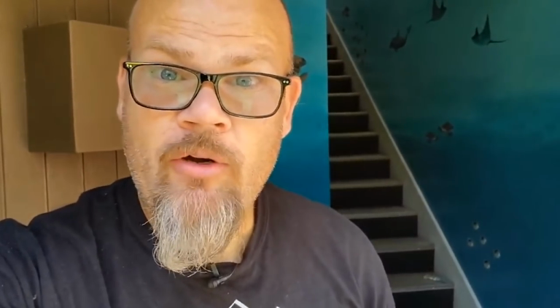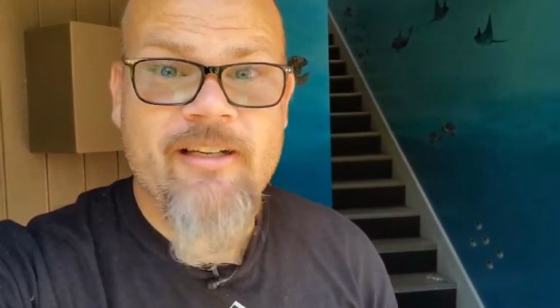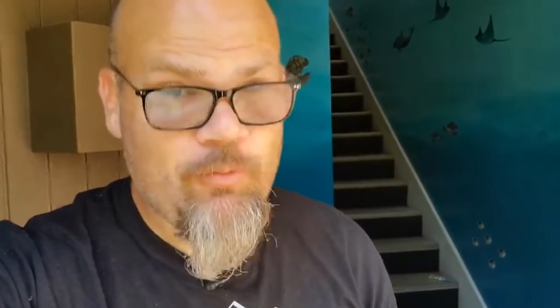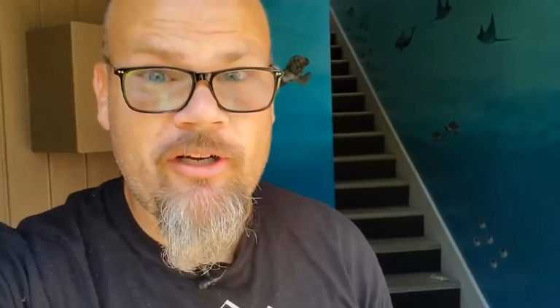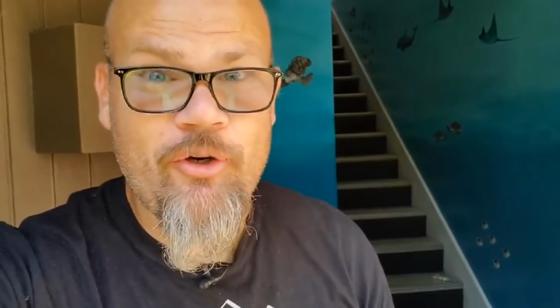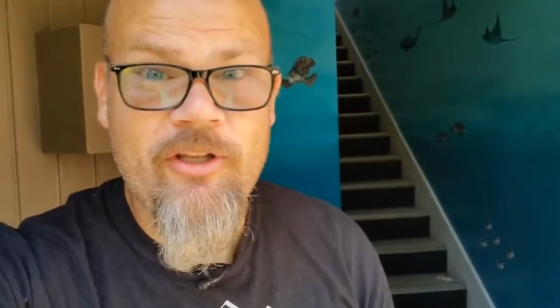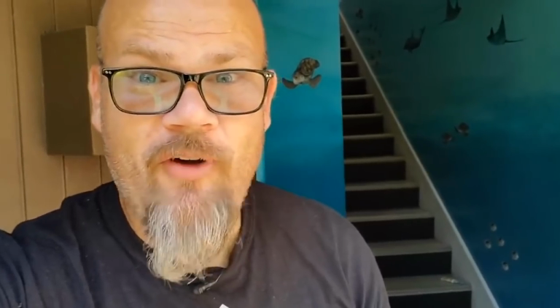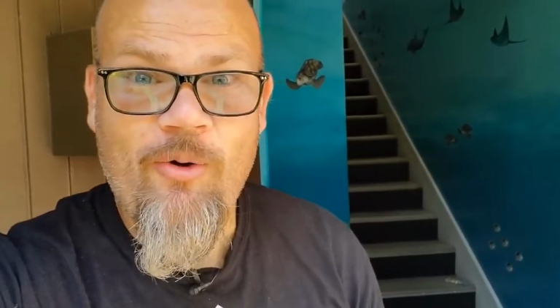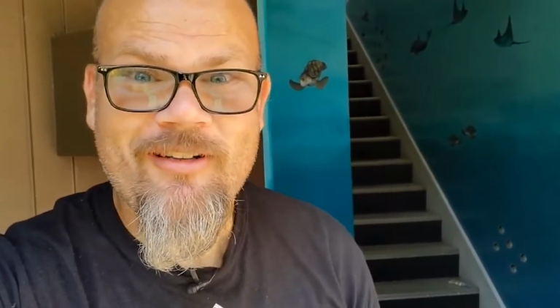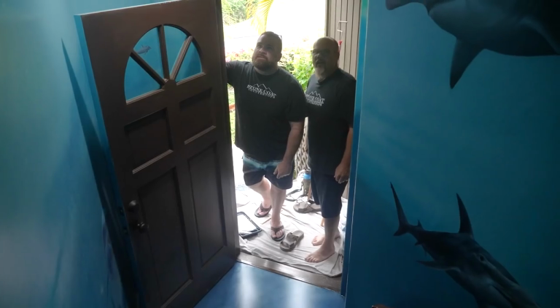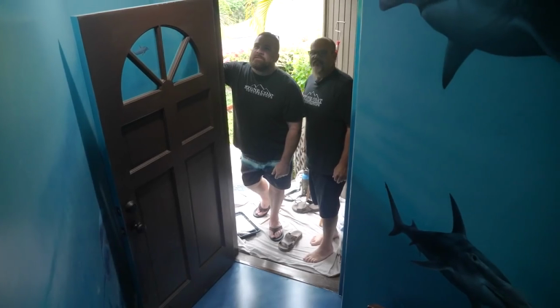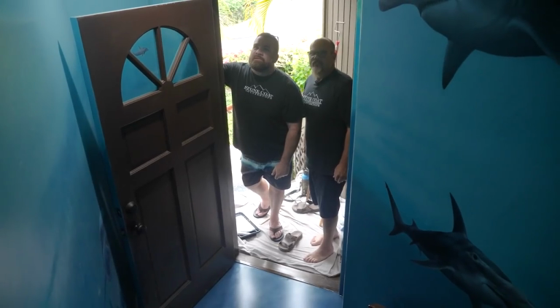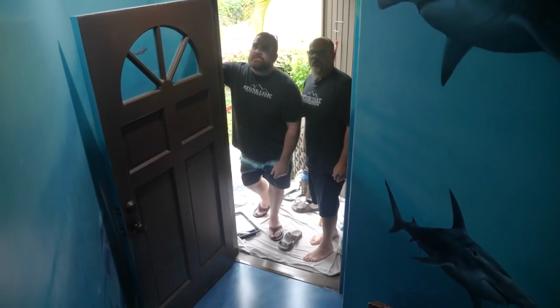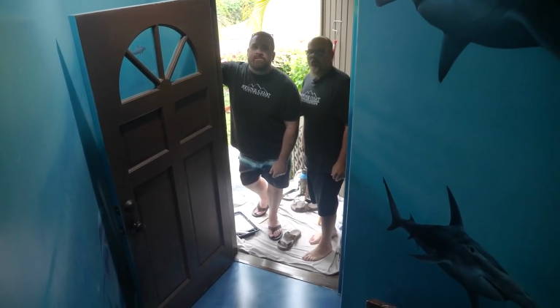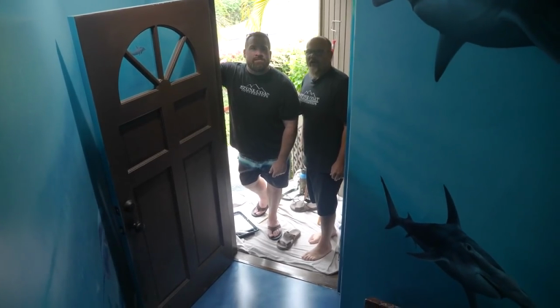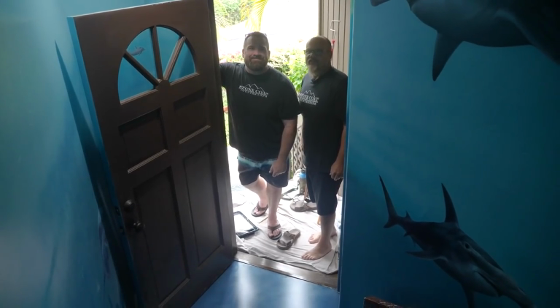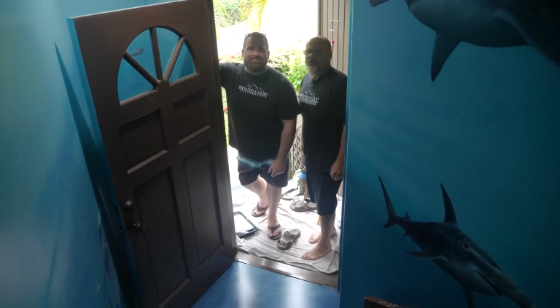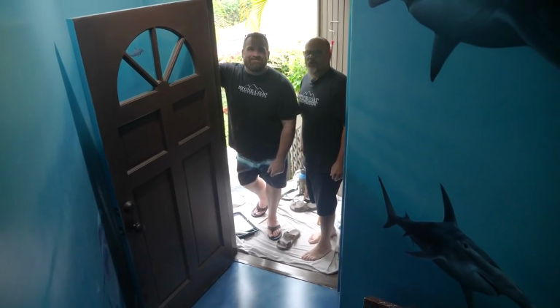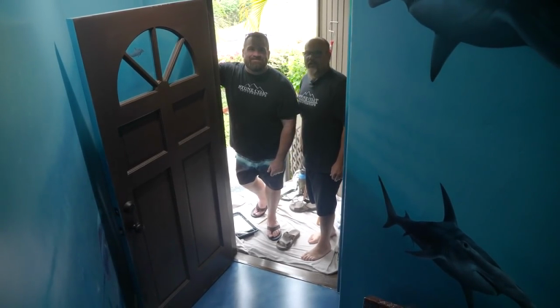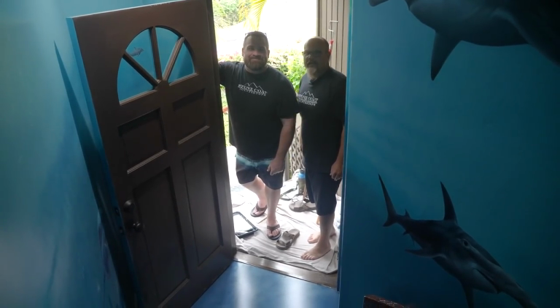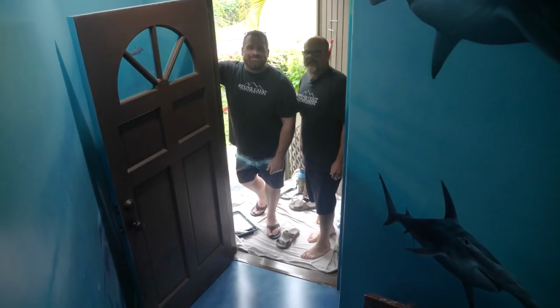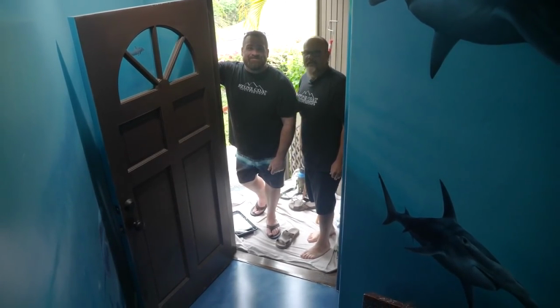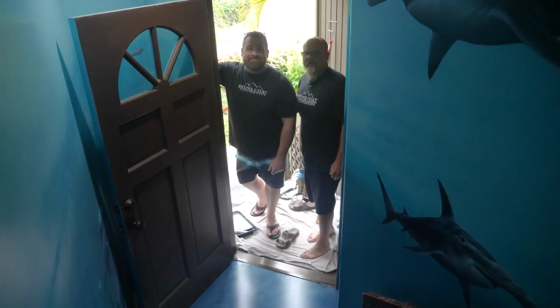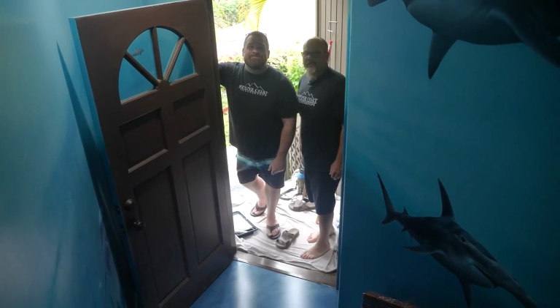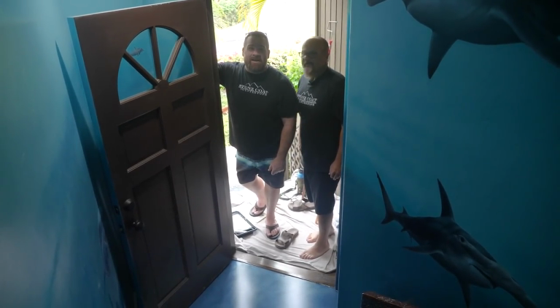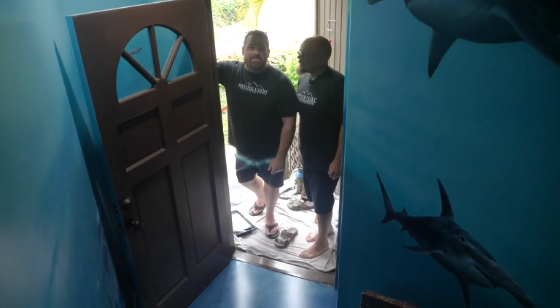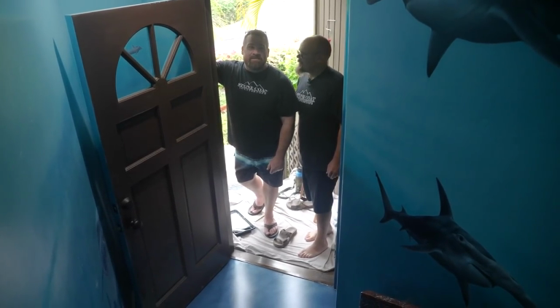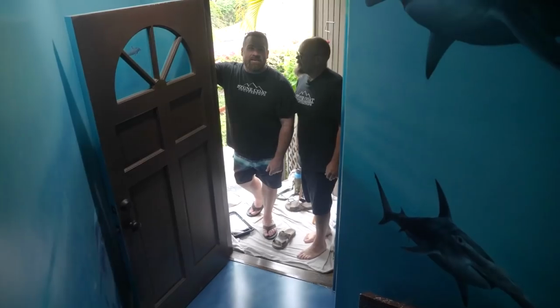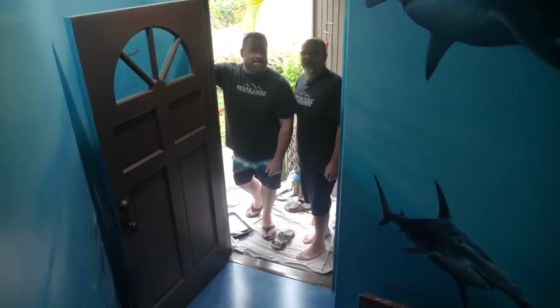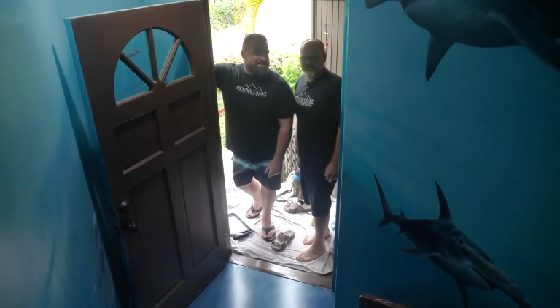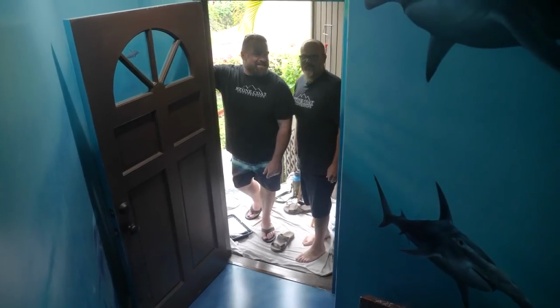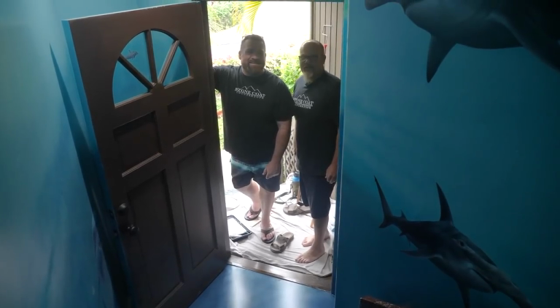You know what whales are no good at? Hide and seek. That's correct.